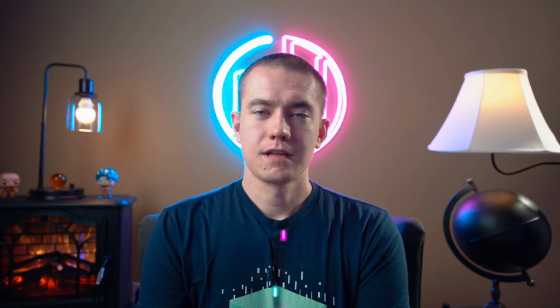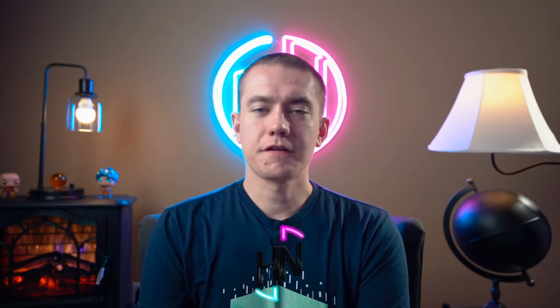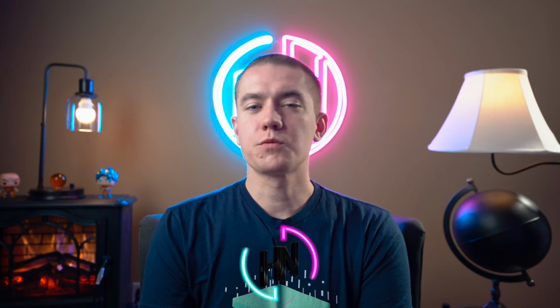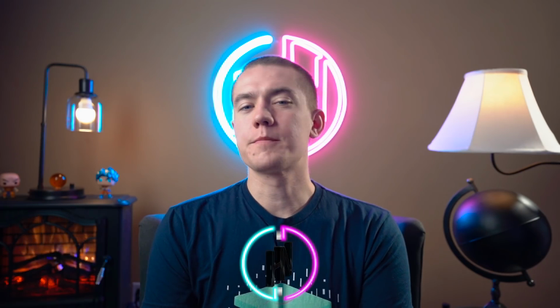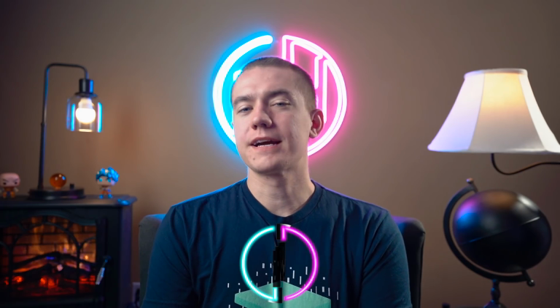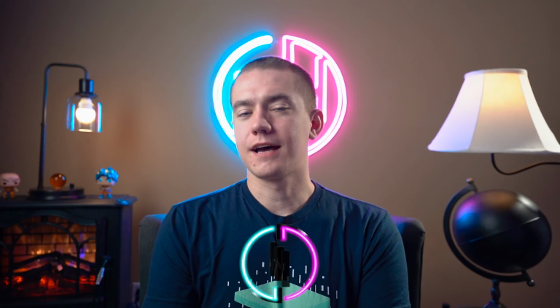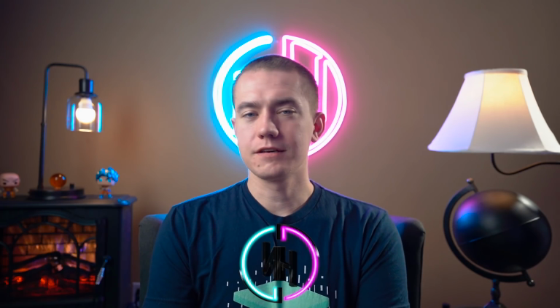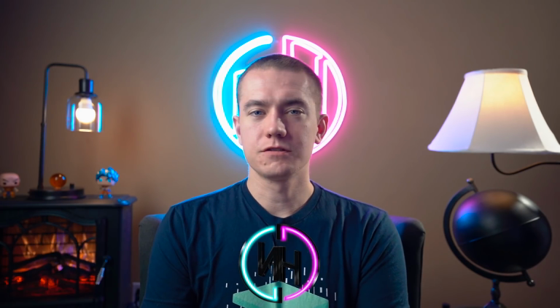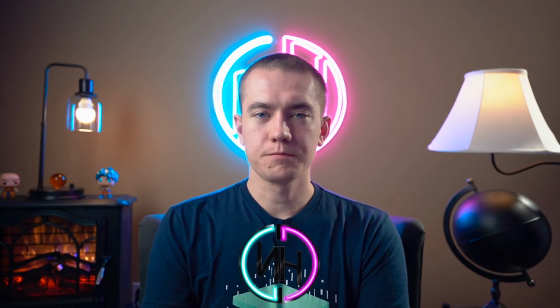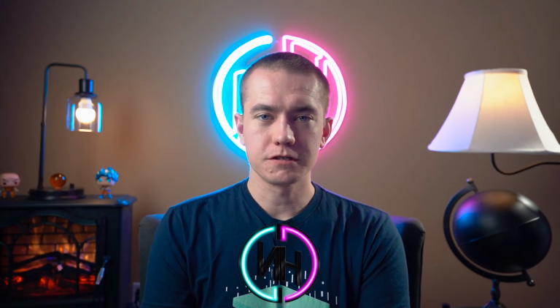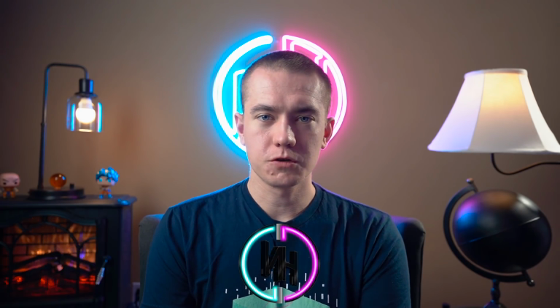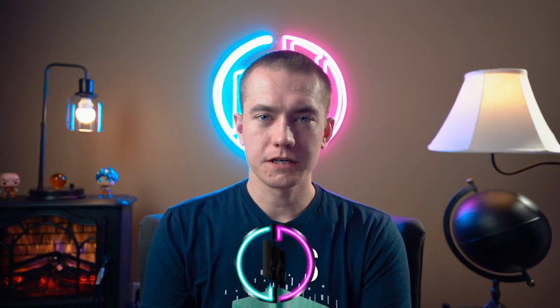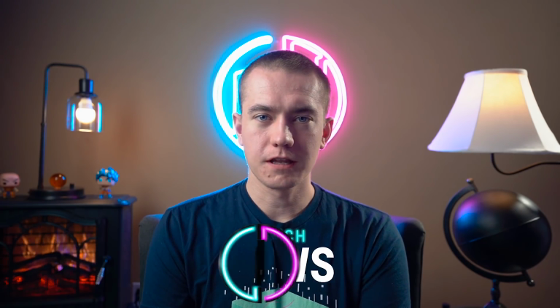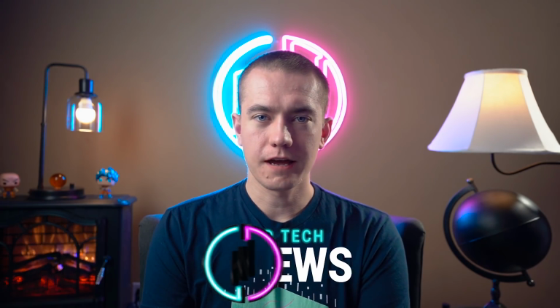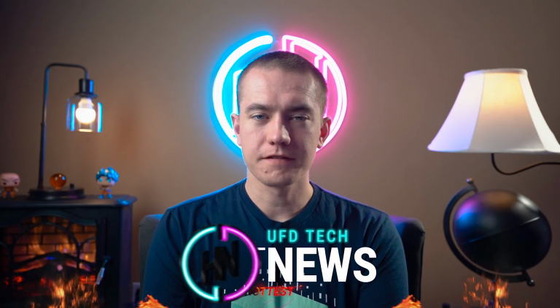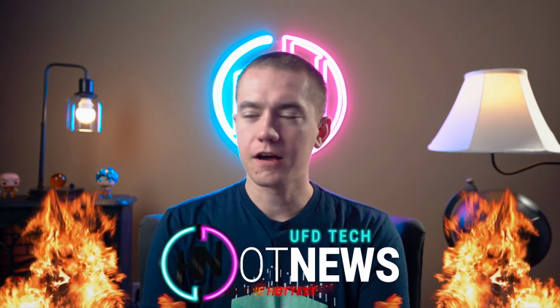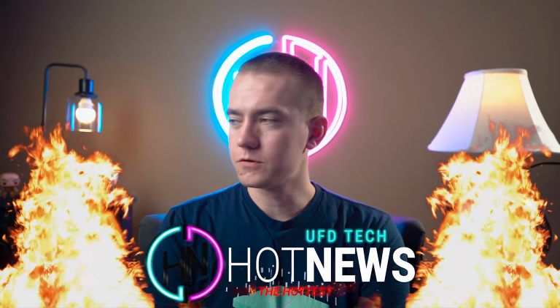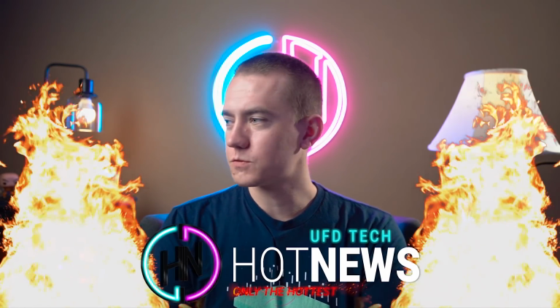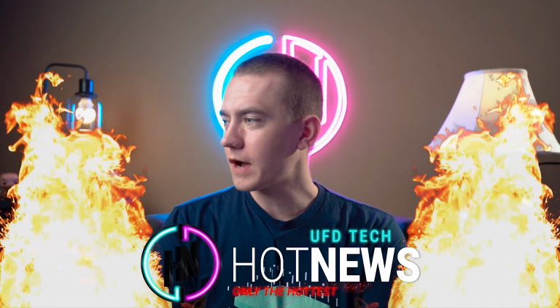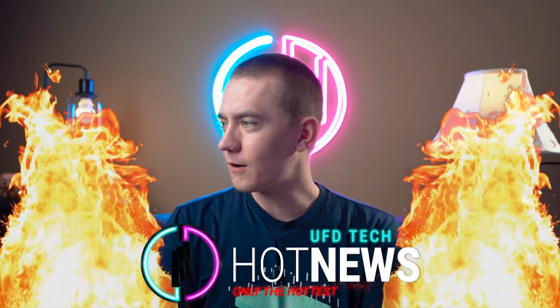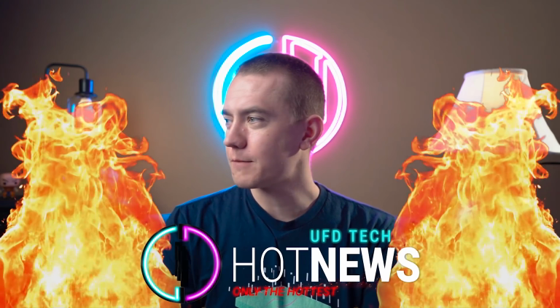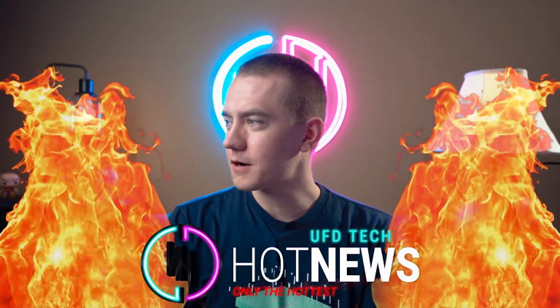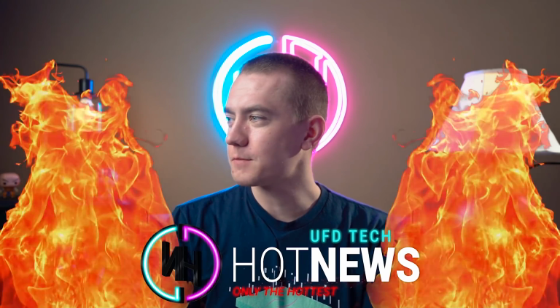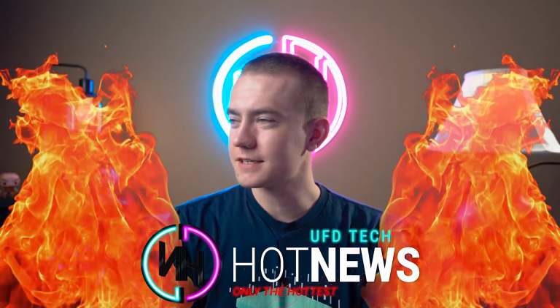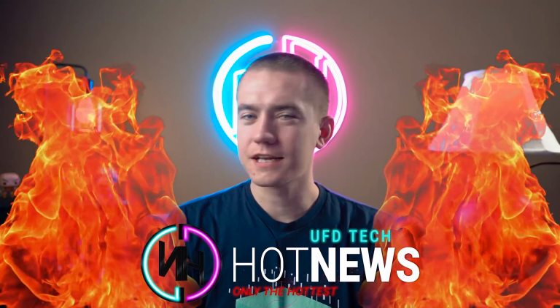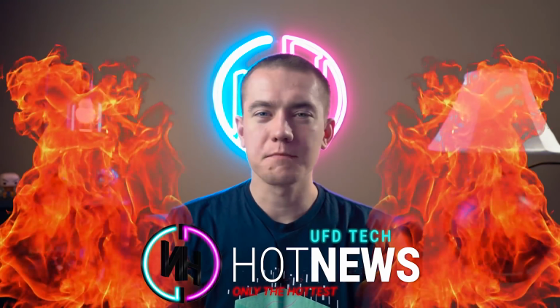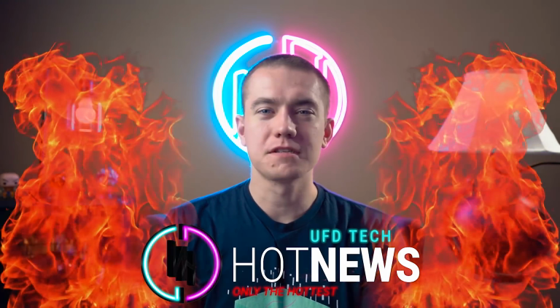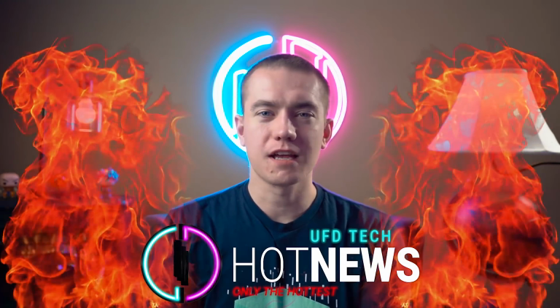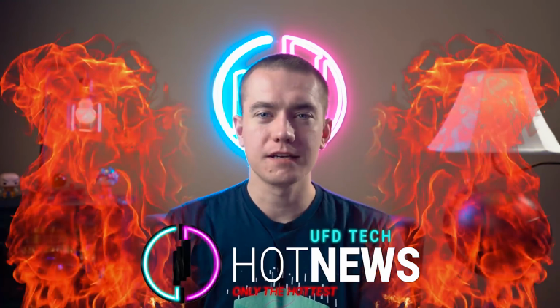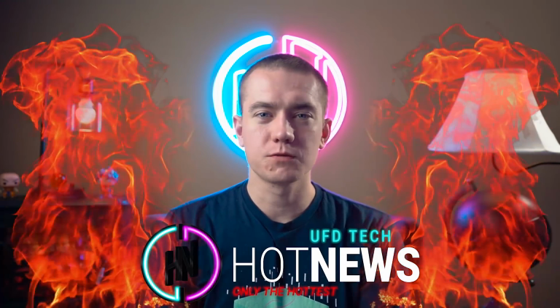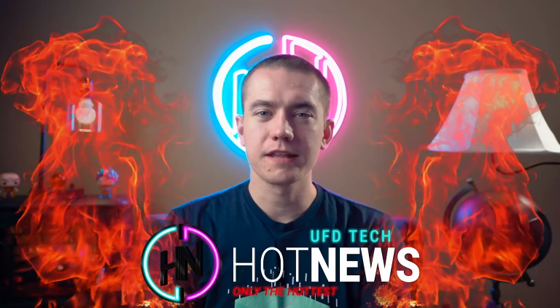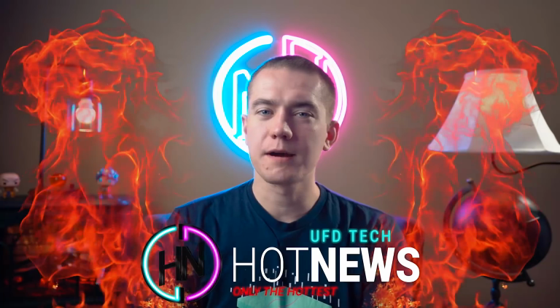Hey friends, welcome back to Hot News. Hope you're enjoying your life. I'm already messing it up — the sign is right there.